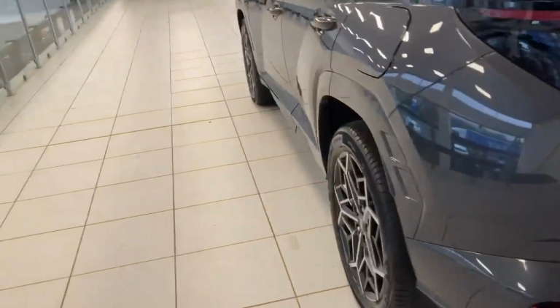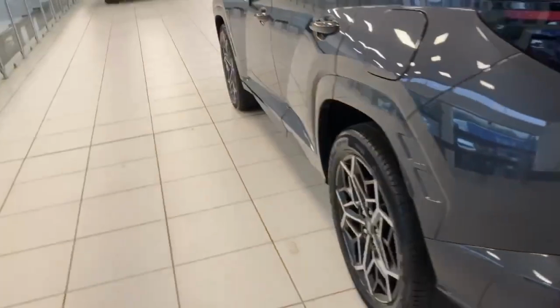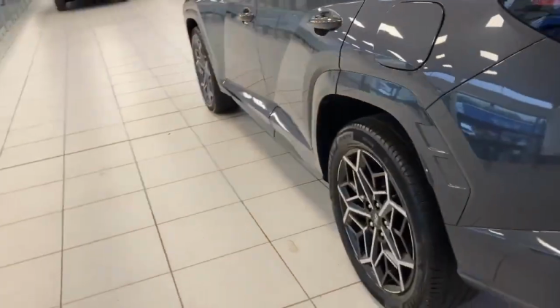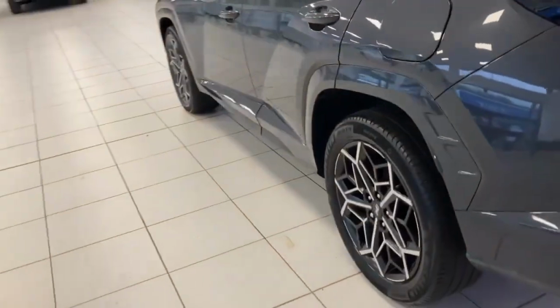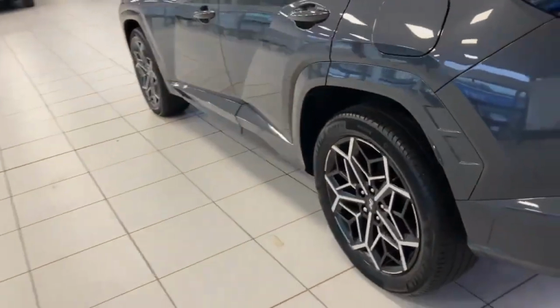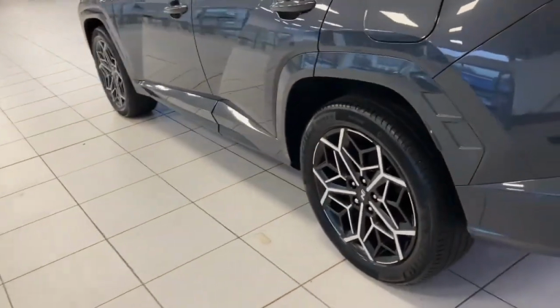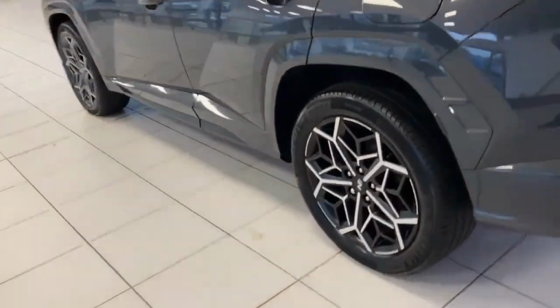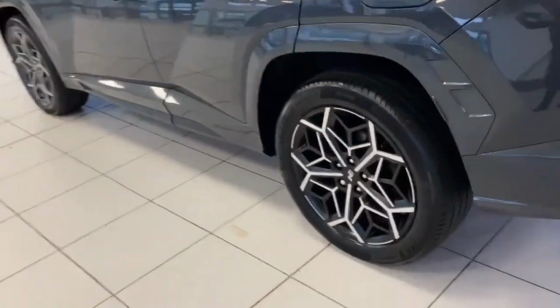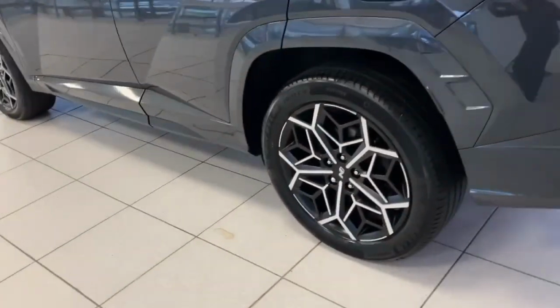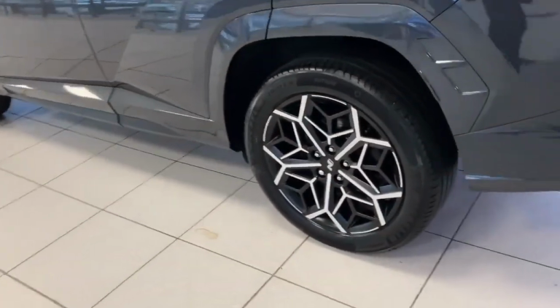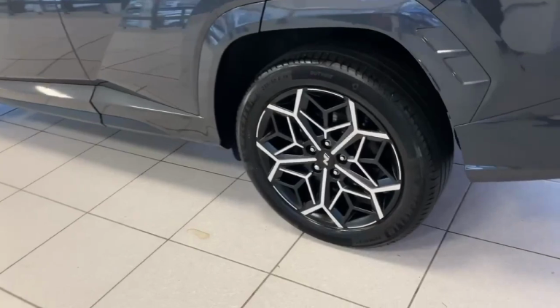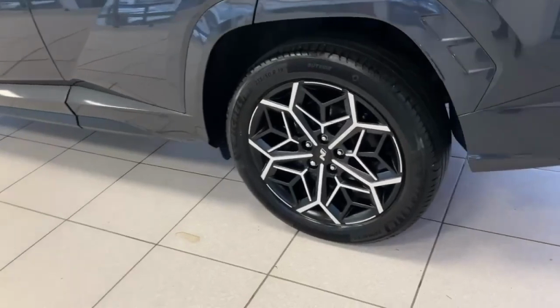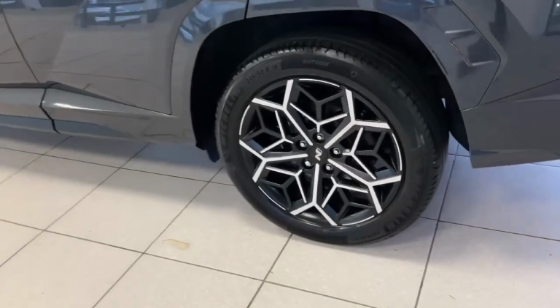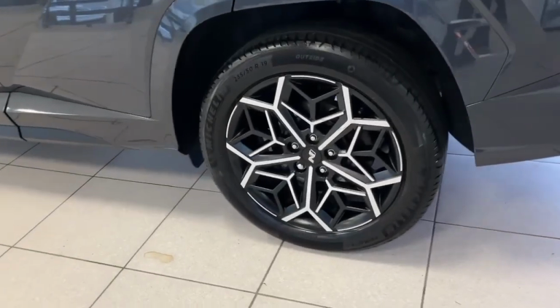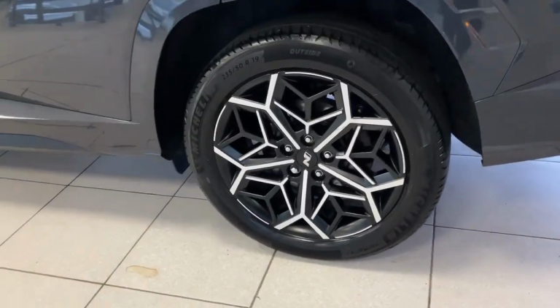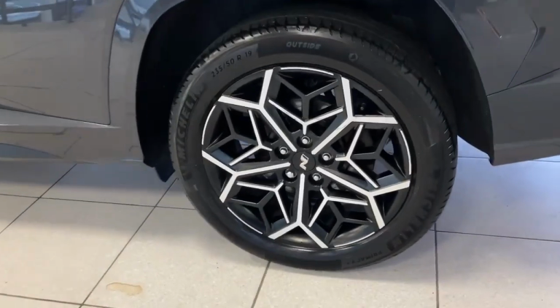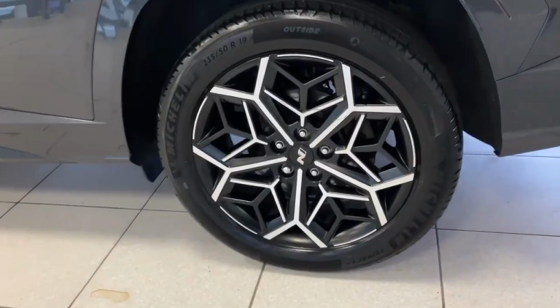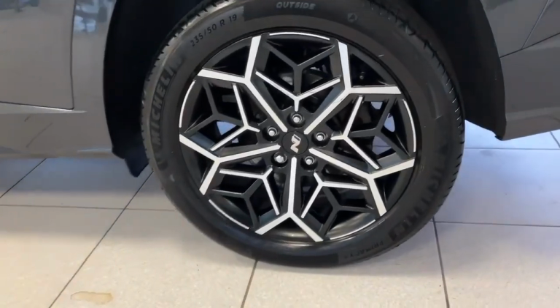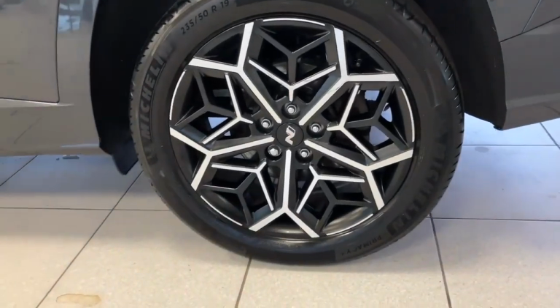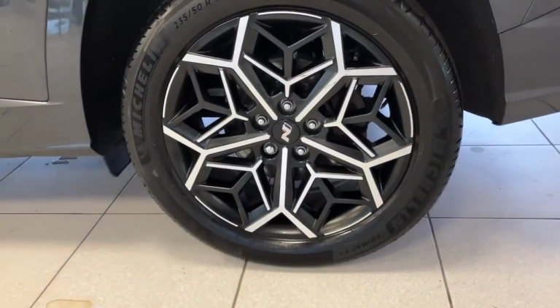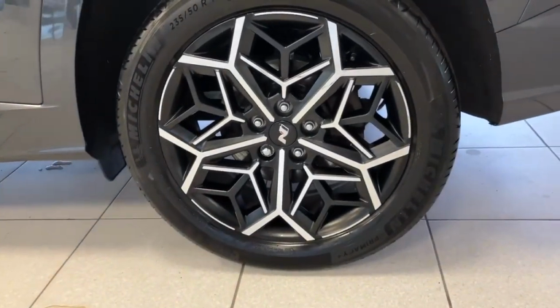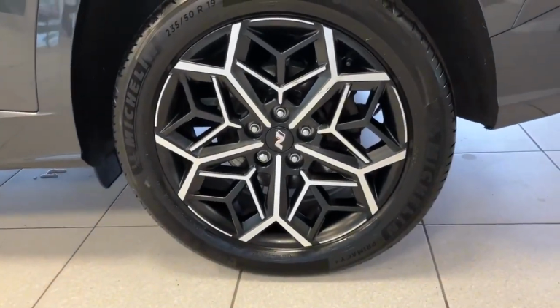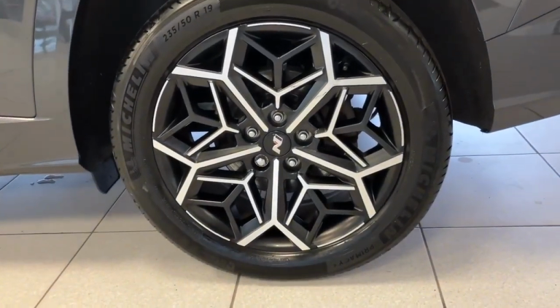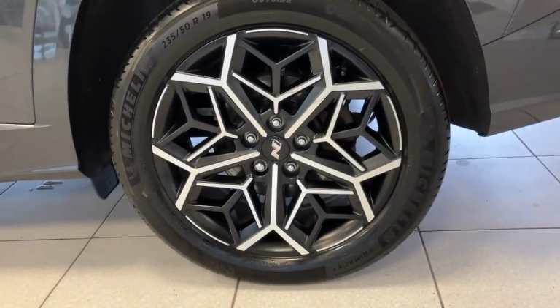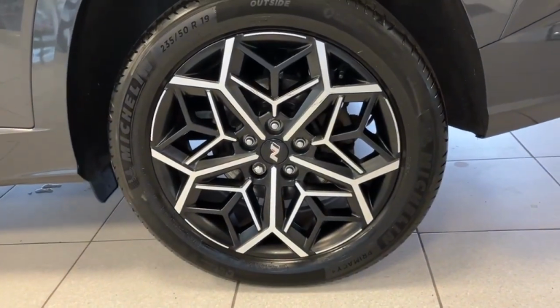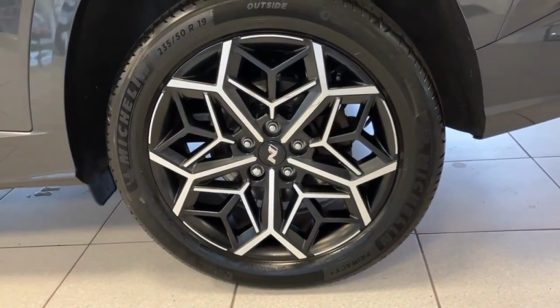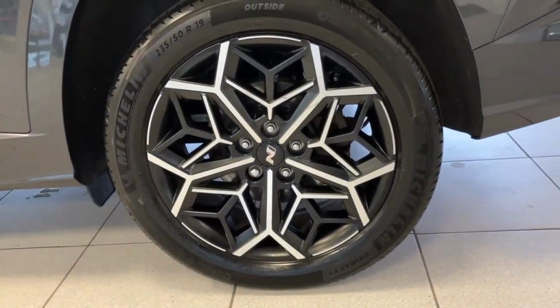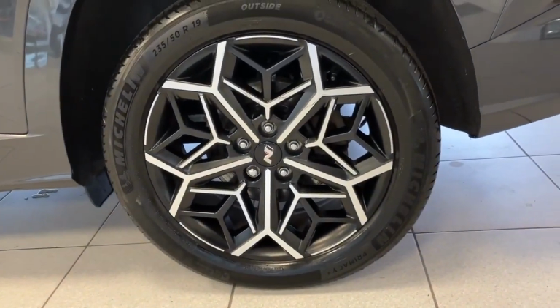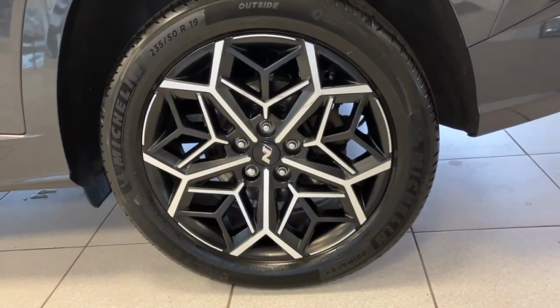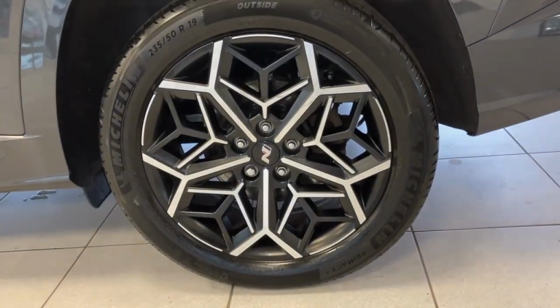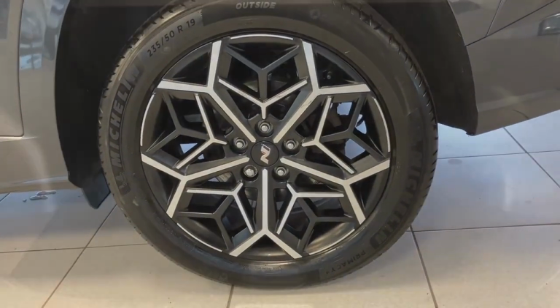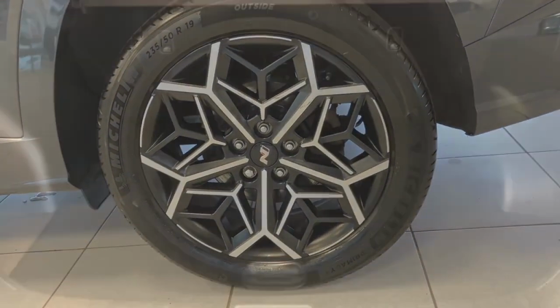Focusing on one of the diamond cut 19-inch alloy wheels — these are exclusive for M-Lines.